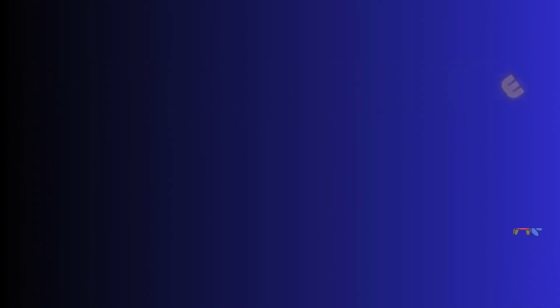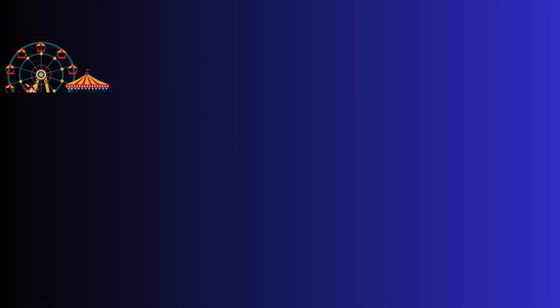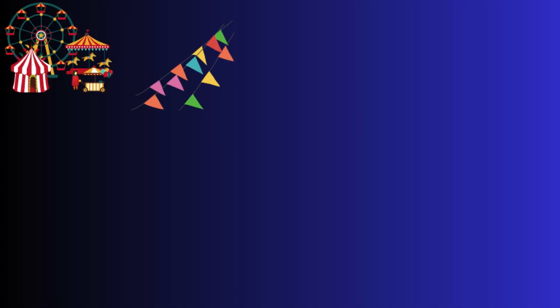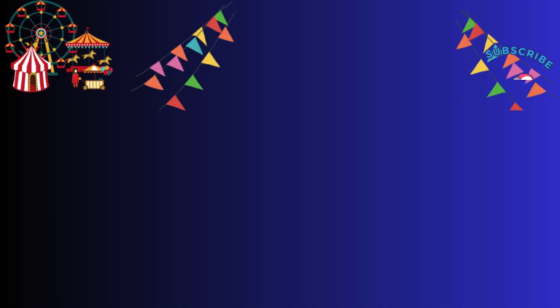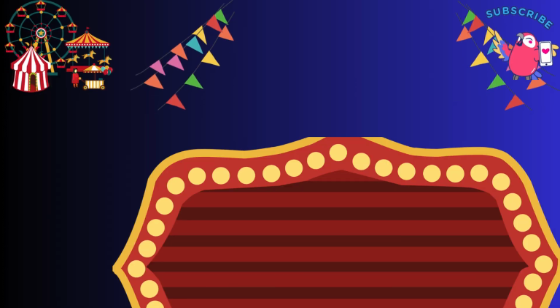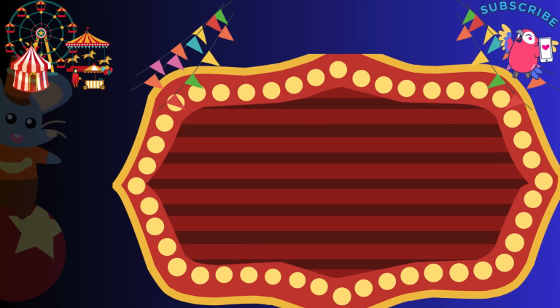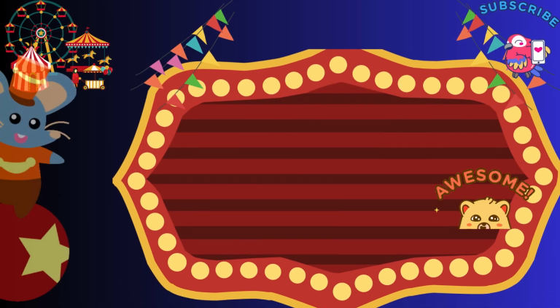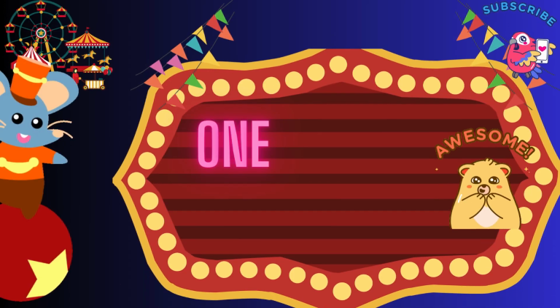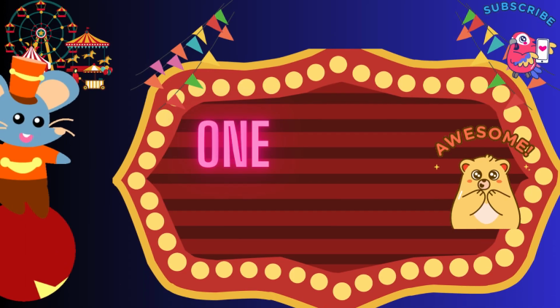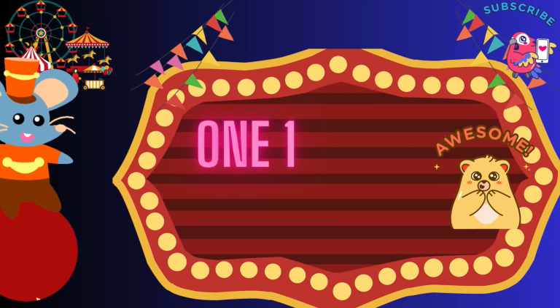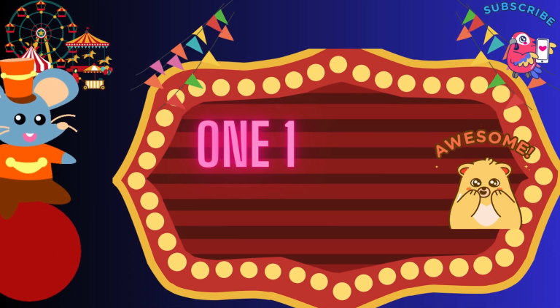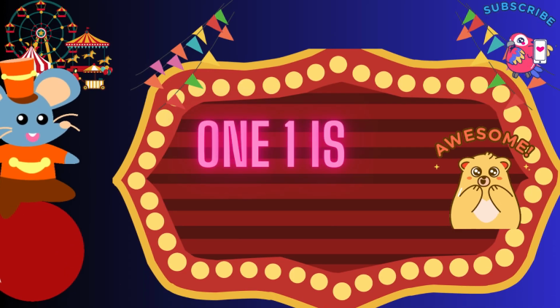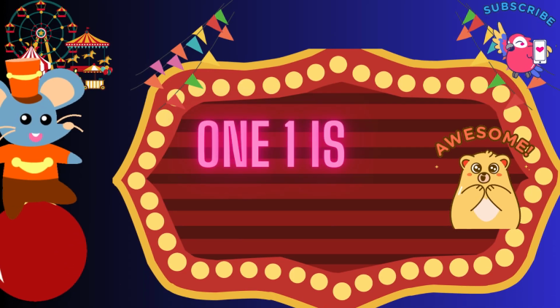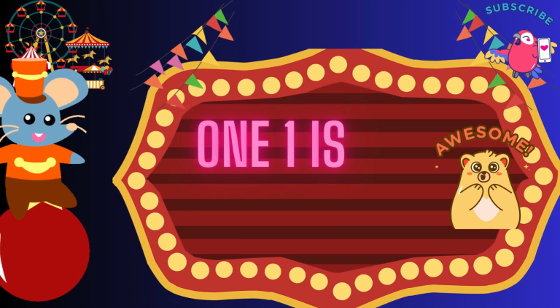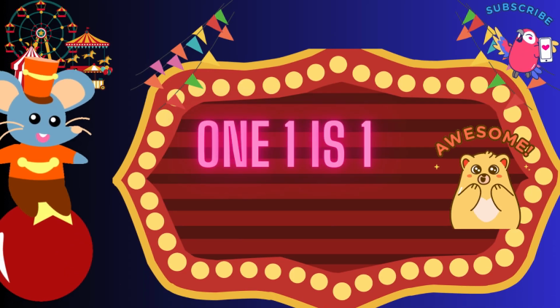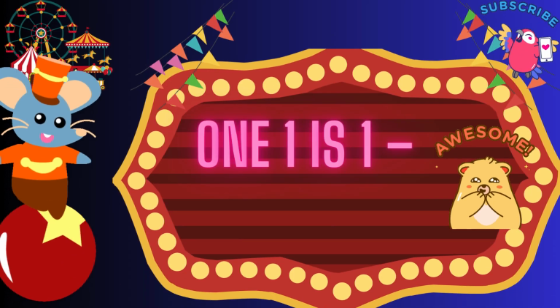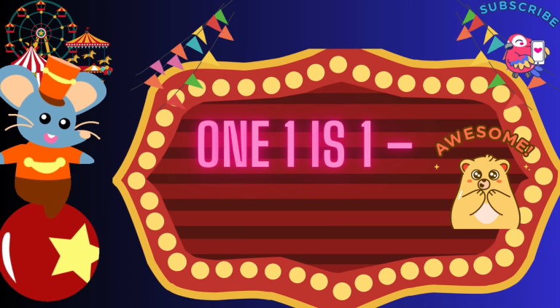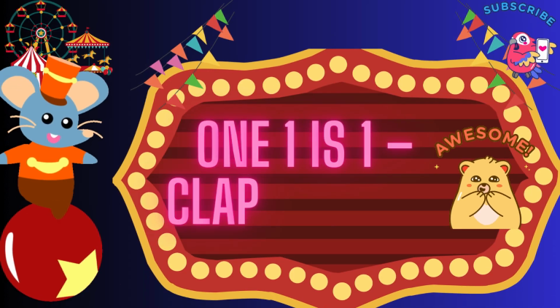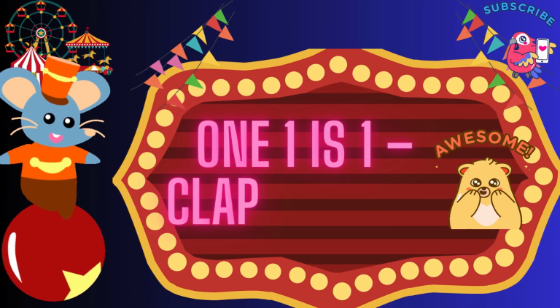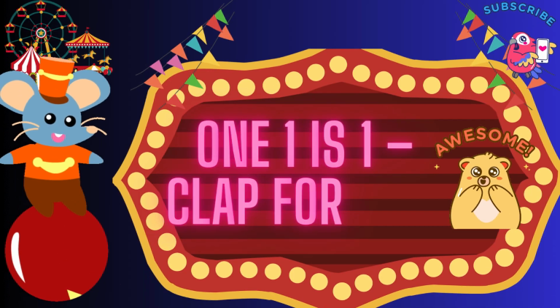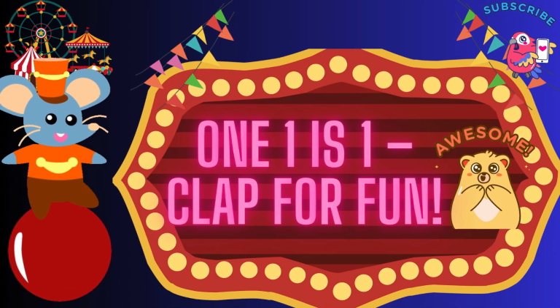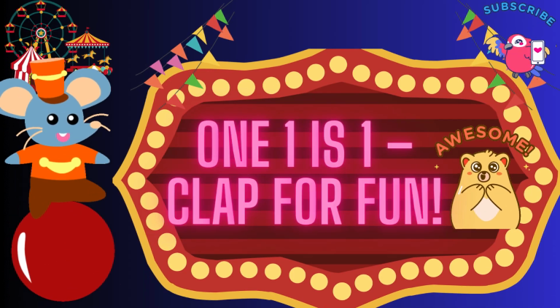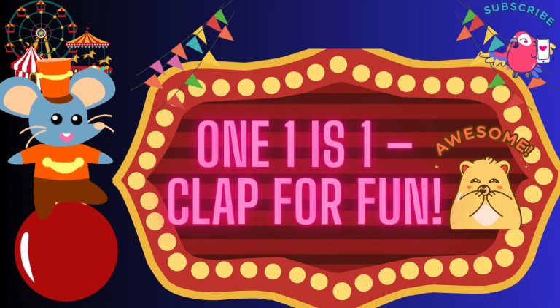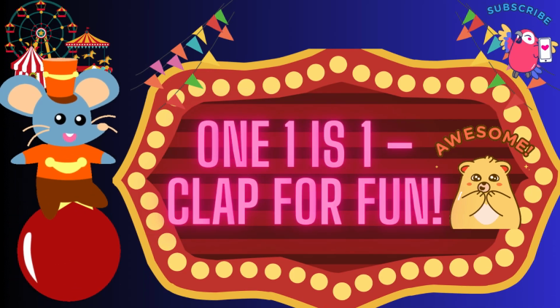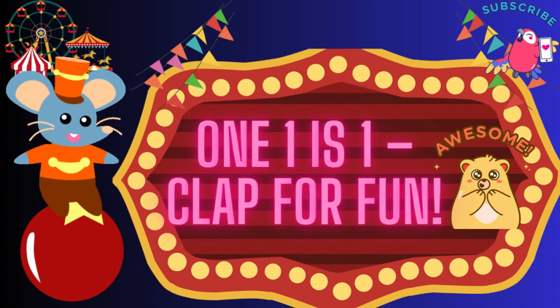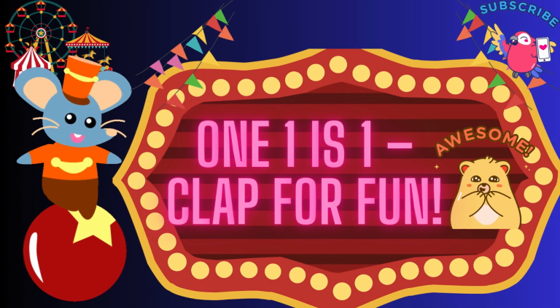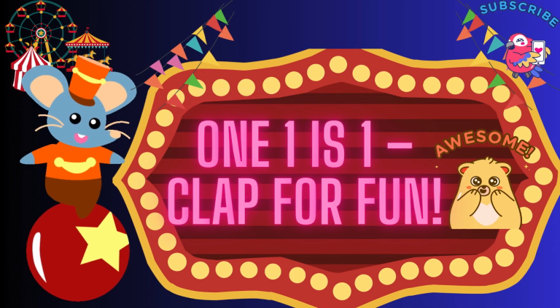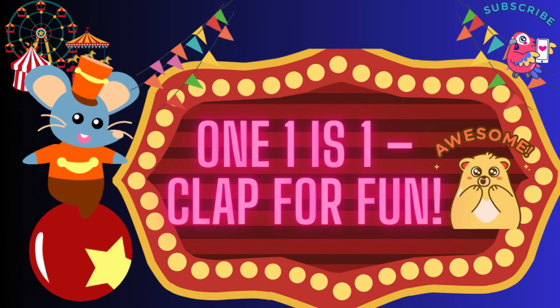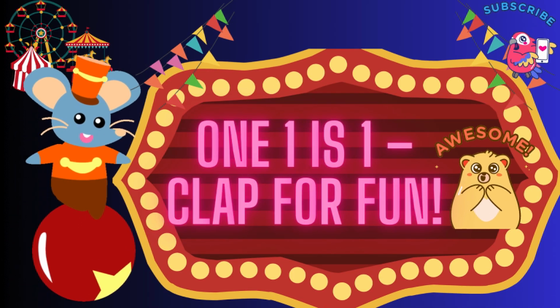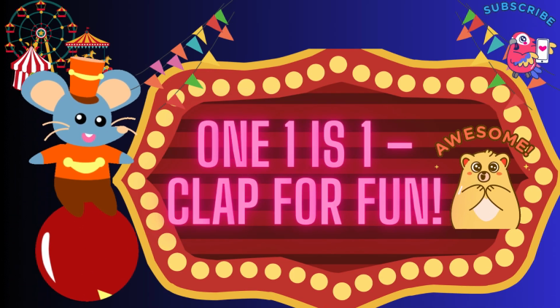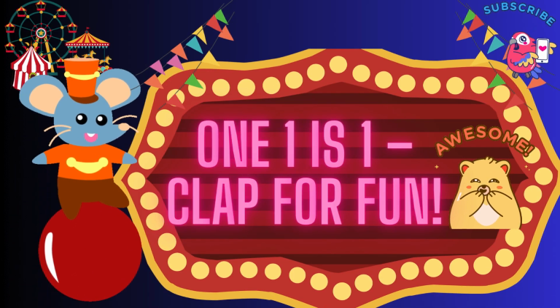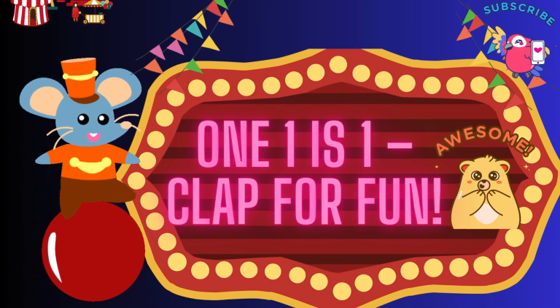1, 1 is 1, clap for fun. That's 1, 1 is 1, clap for fun.